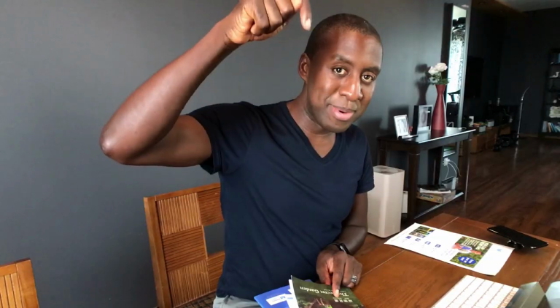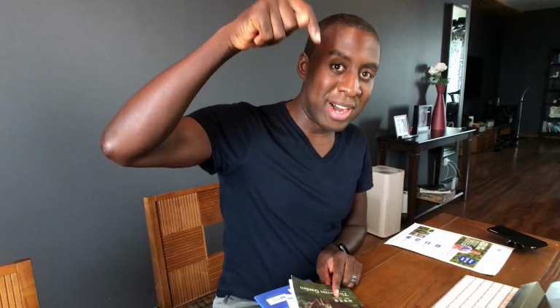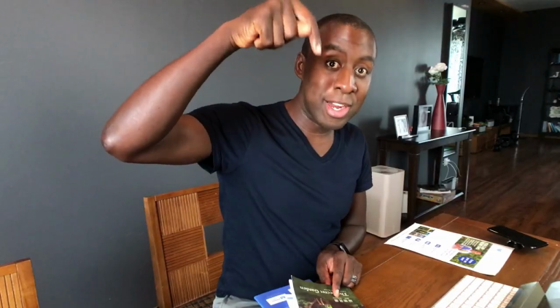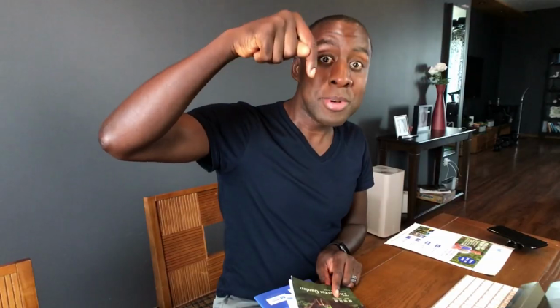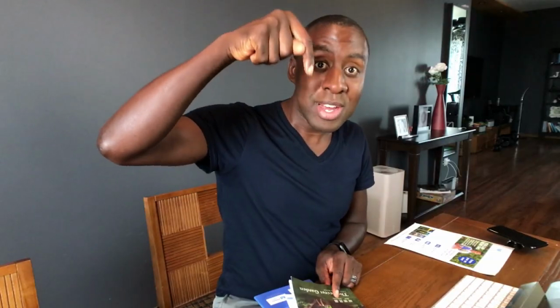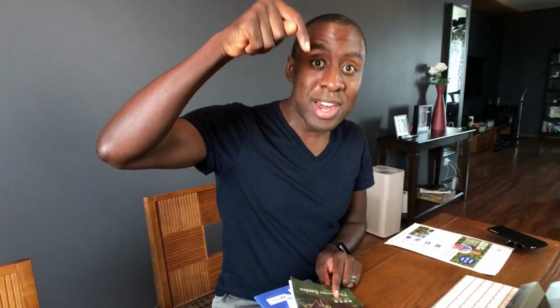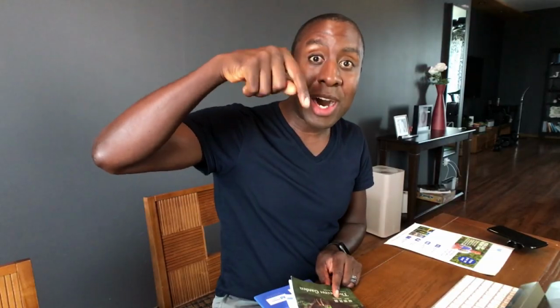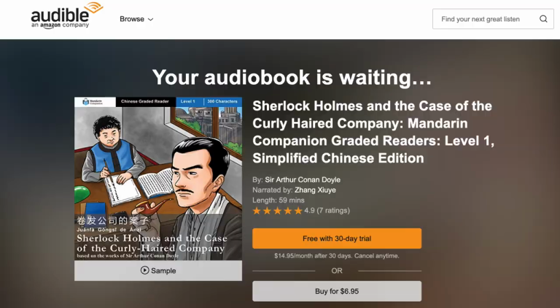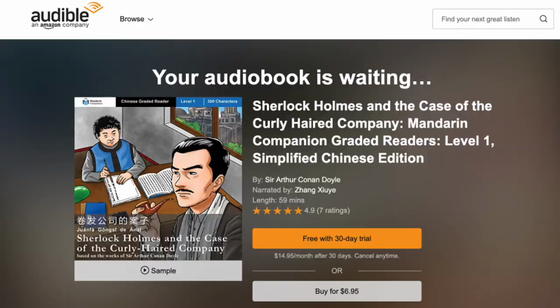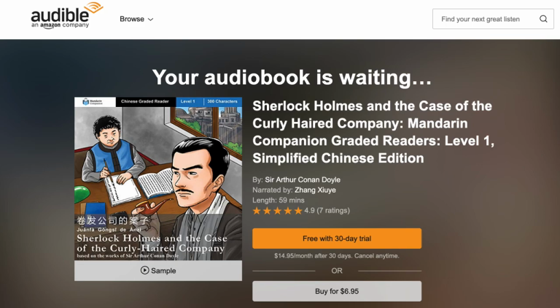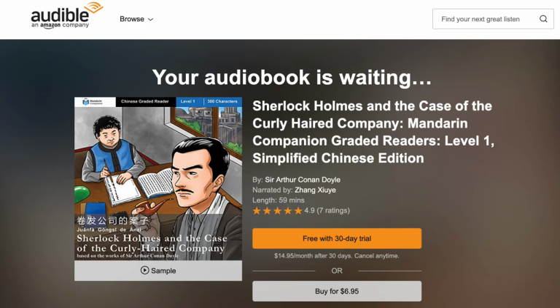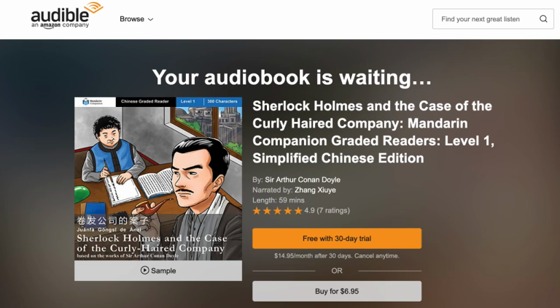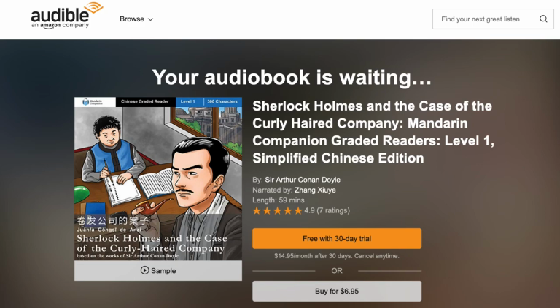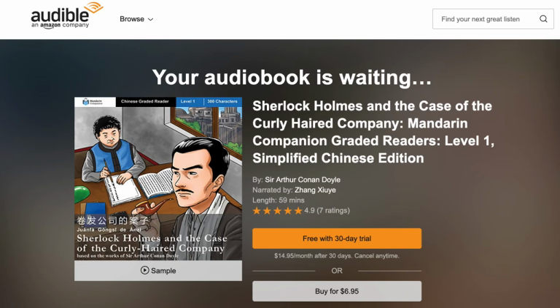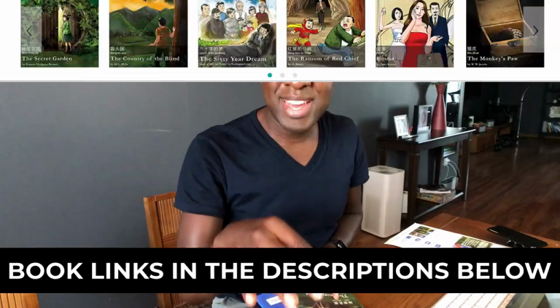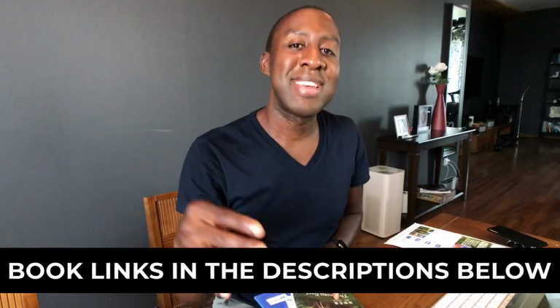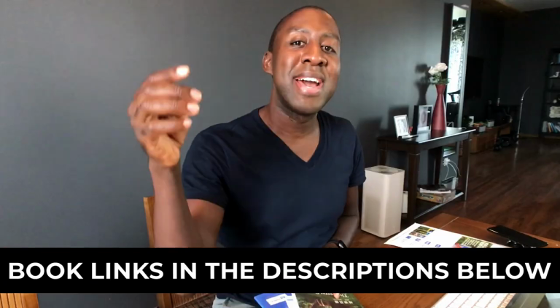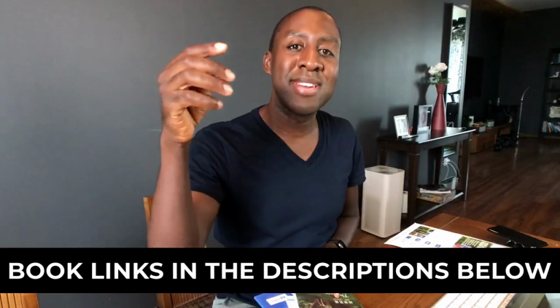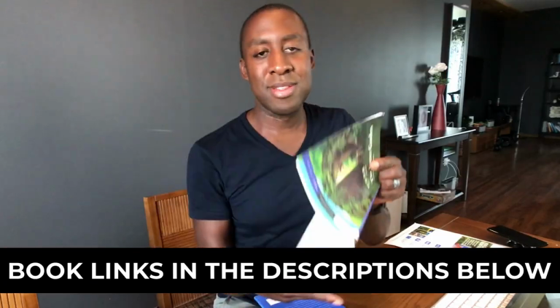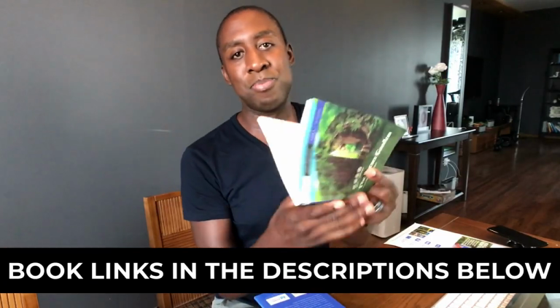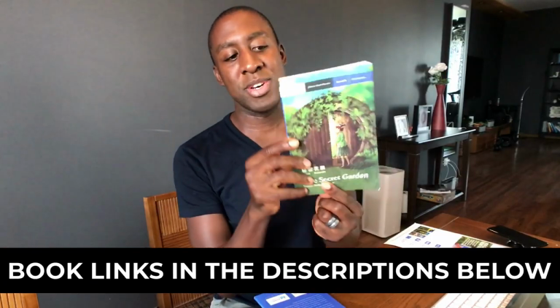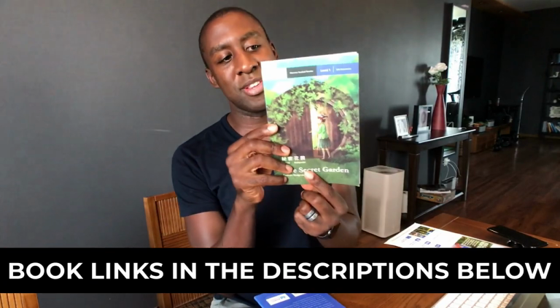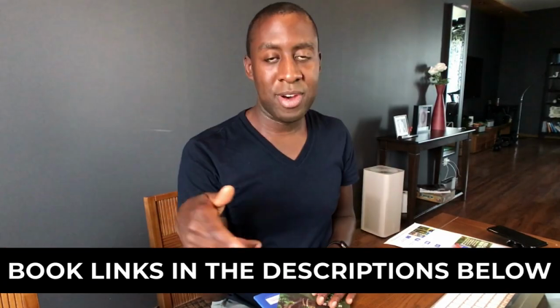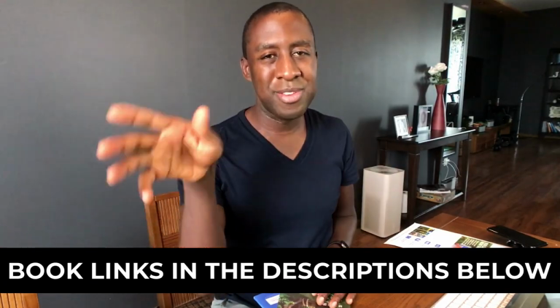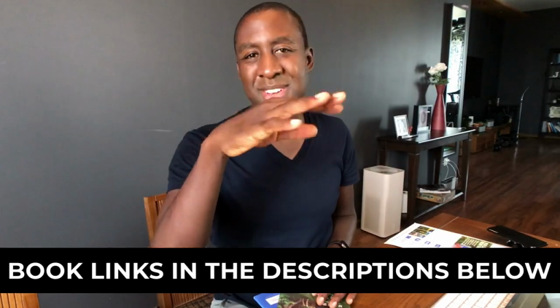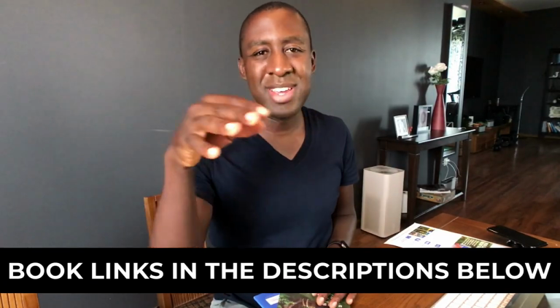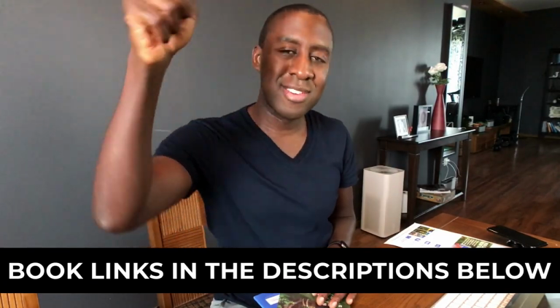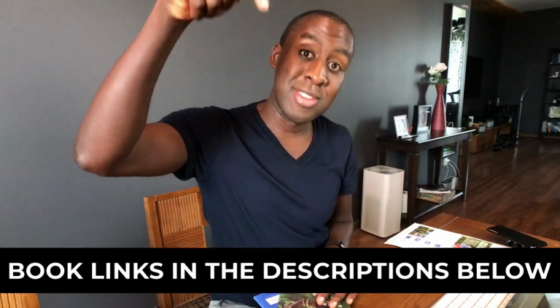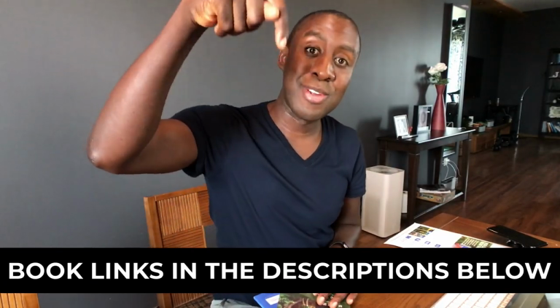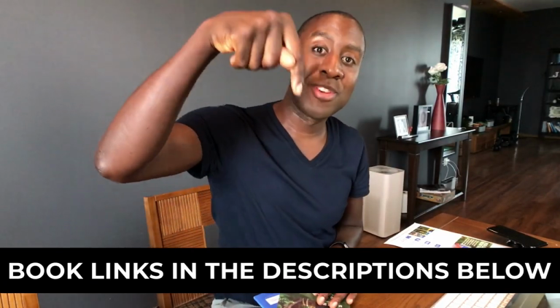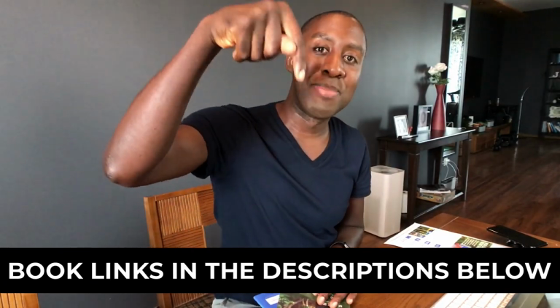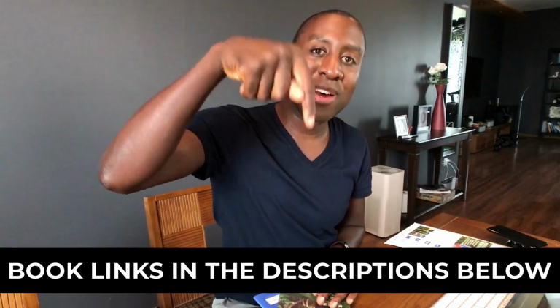Remember audible.com — free trial, 30 days — and the books. All those good links are in the descriptions below.